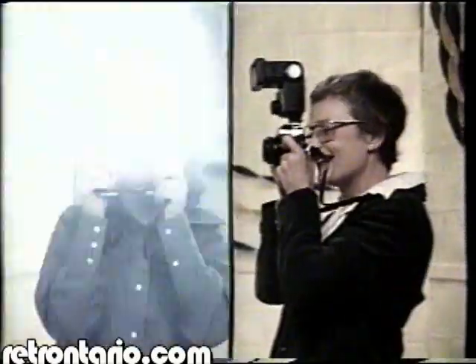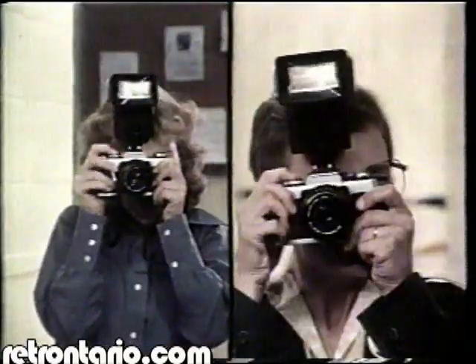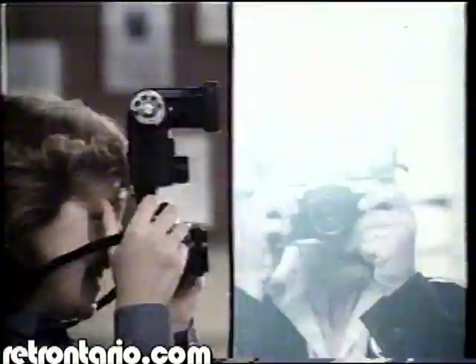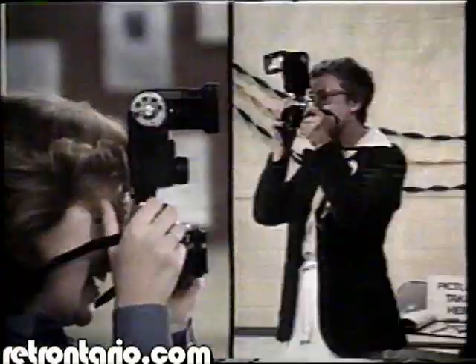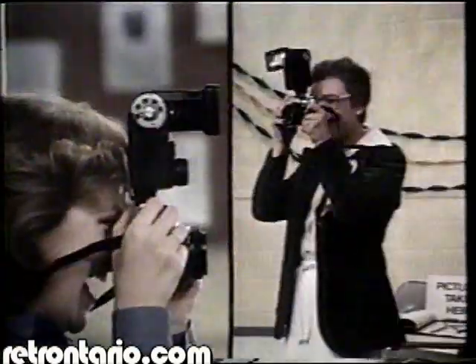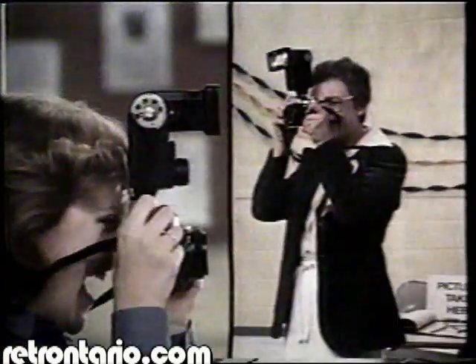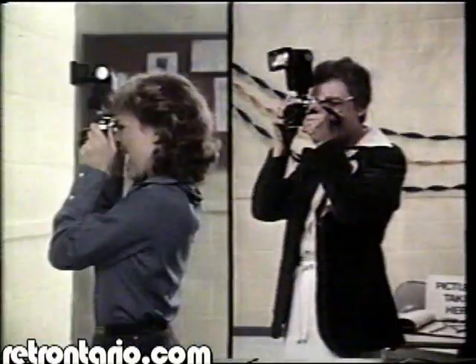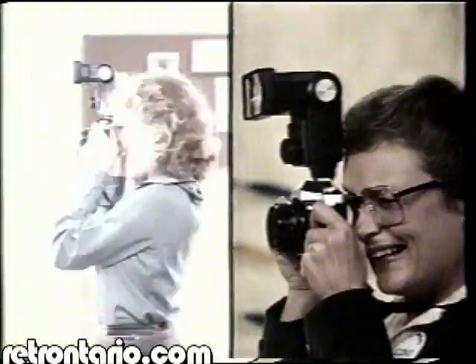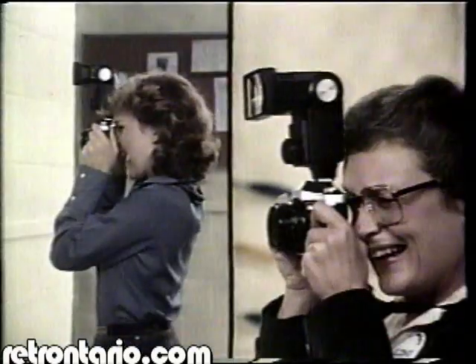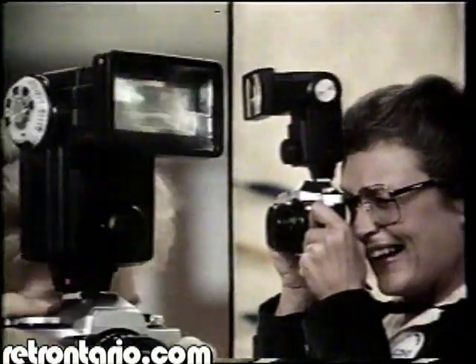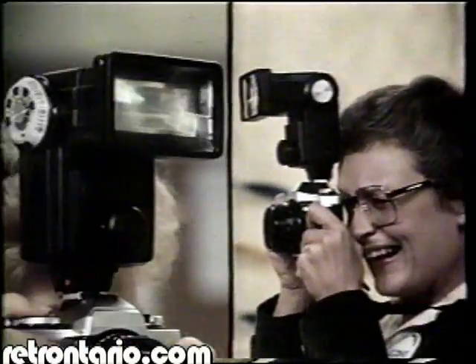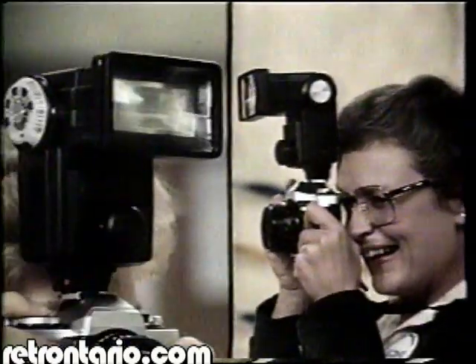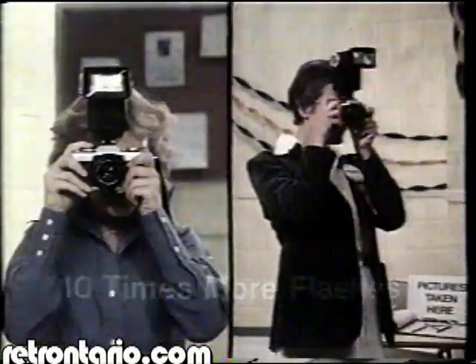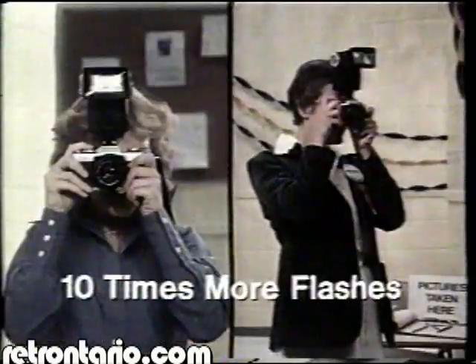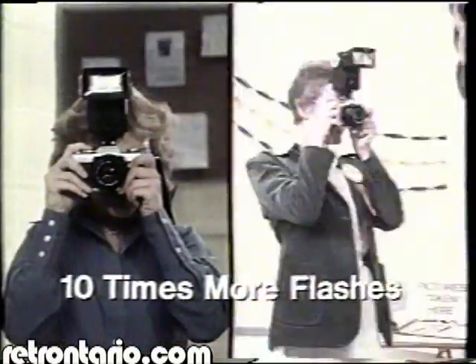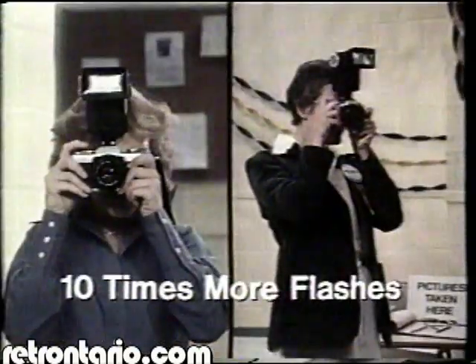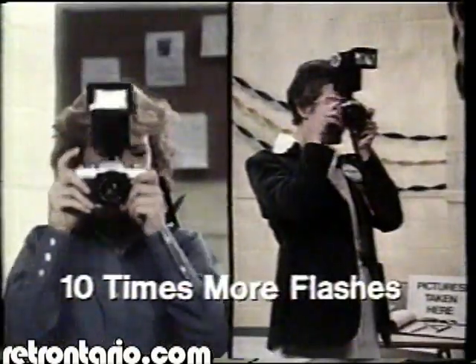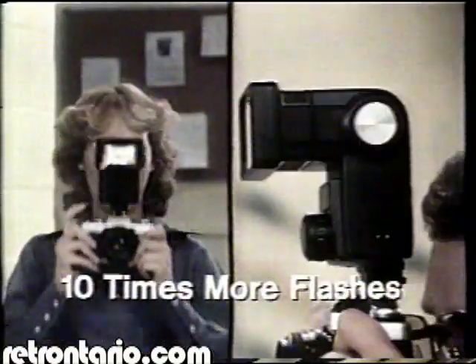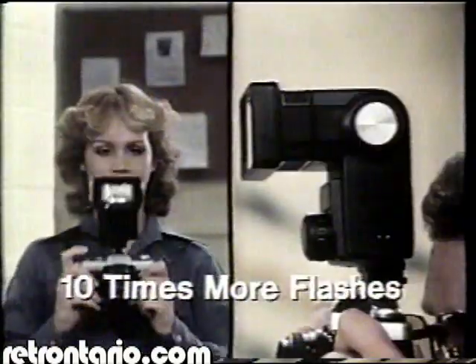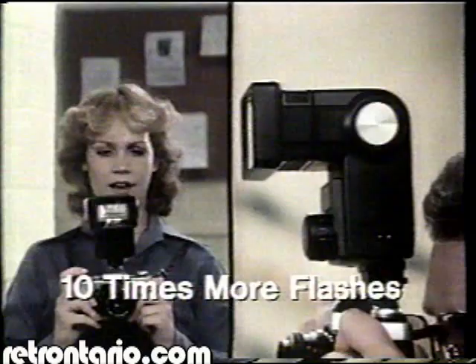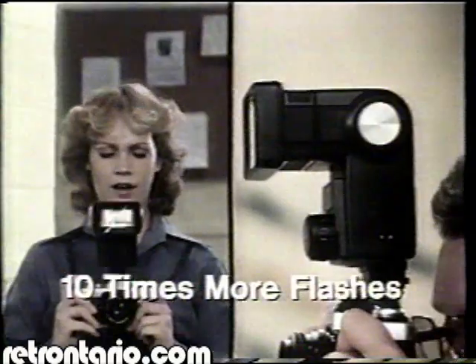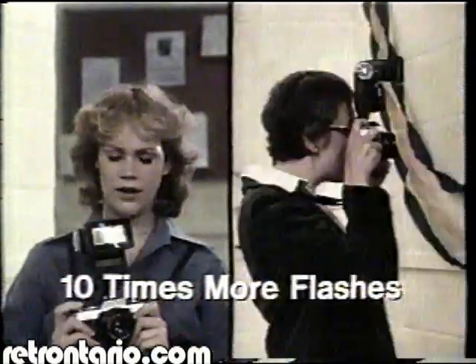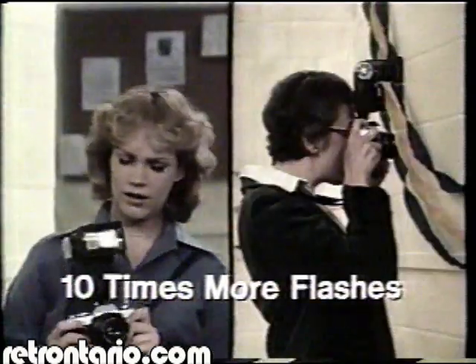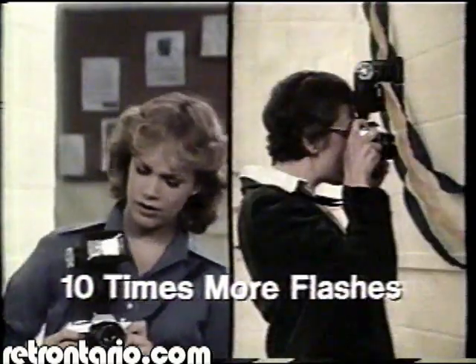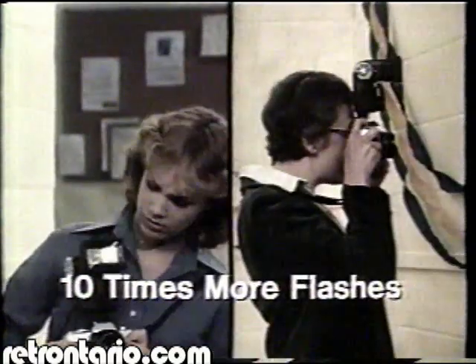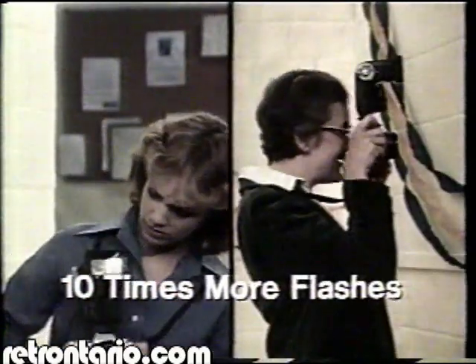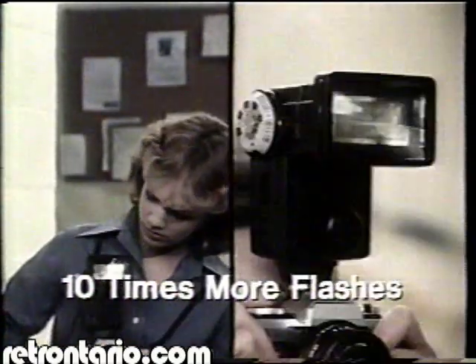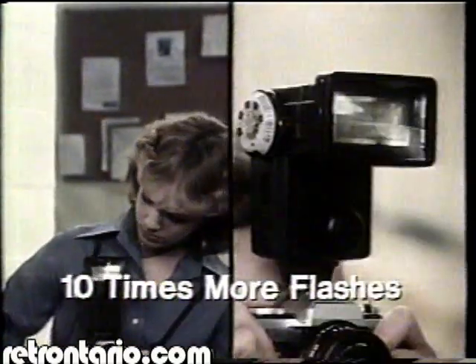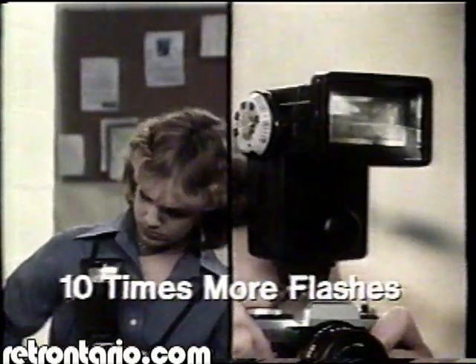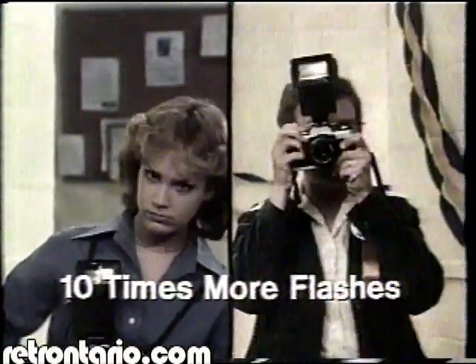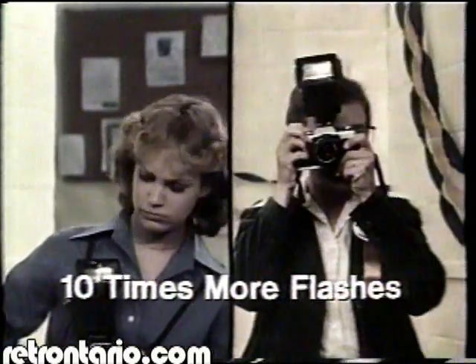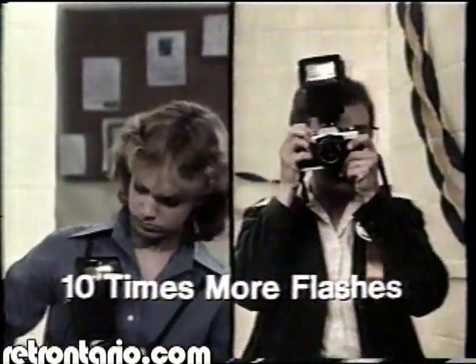Watch this. The Energizers gave us ten times more flashes than our regular batteries. Ten times!